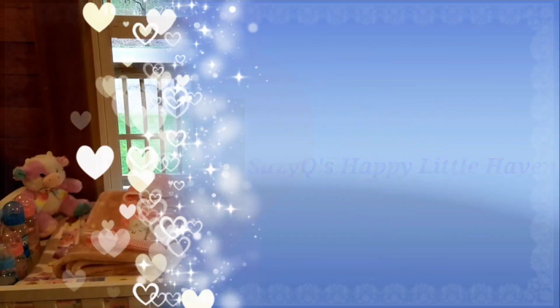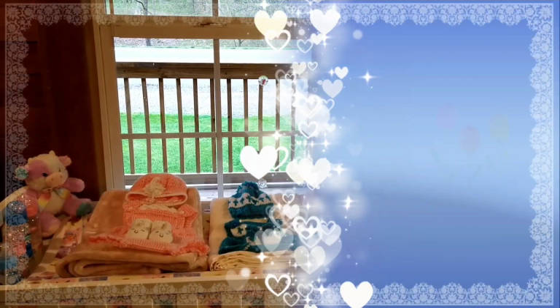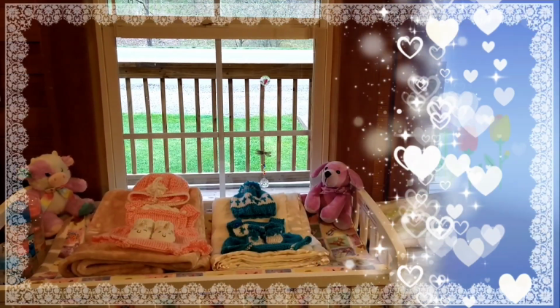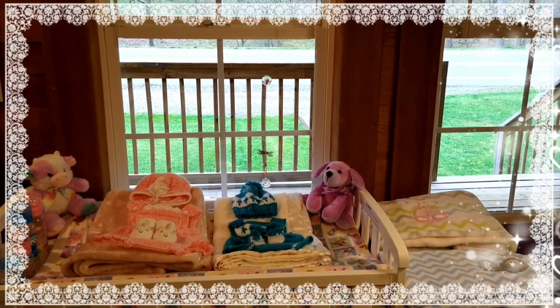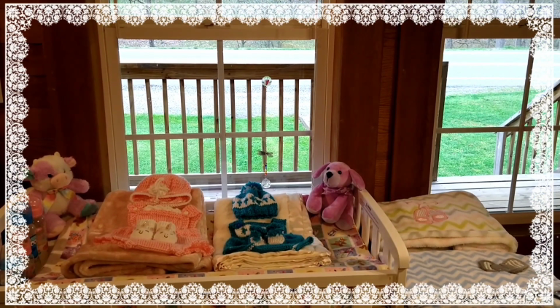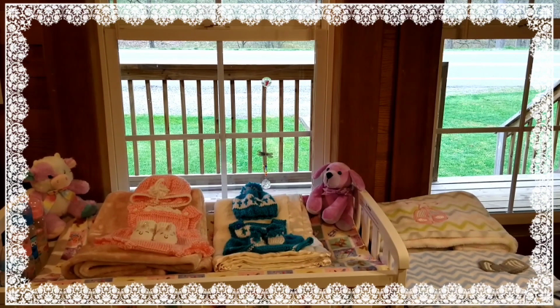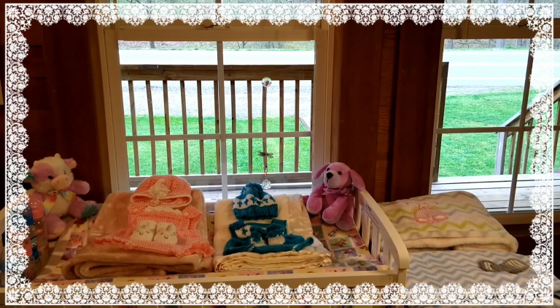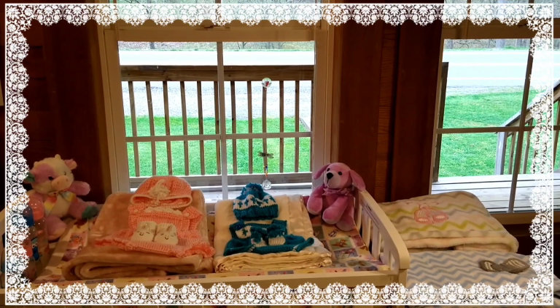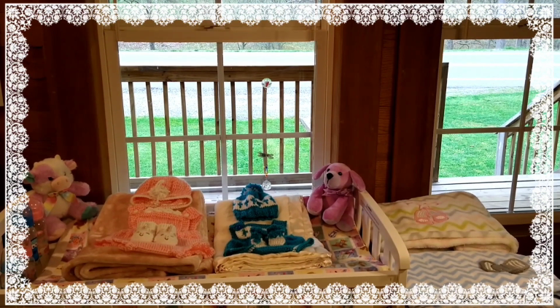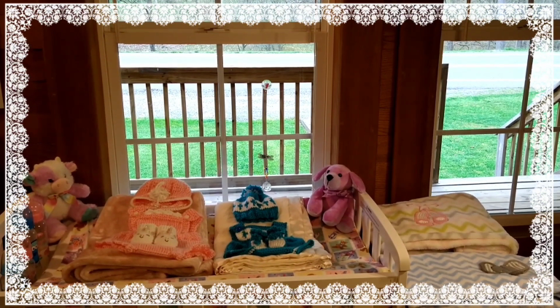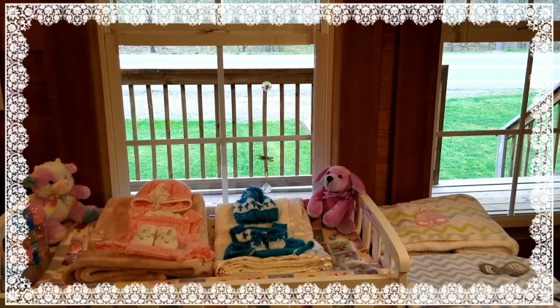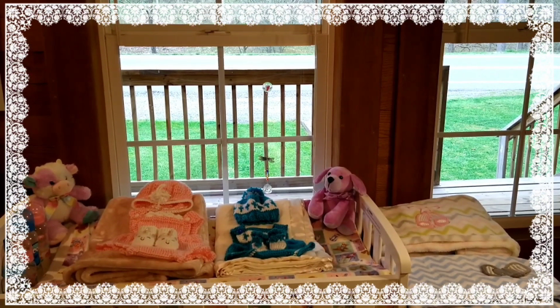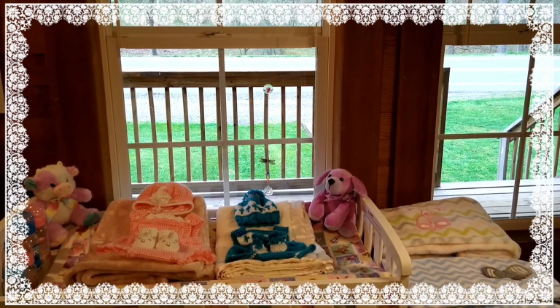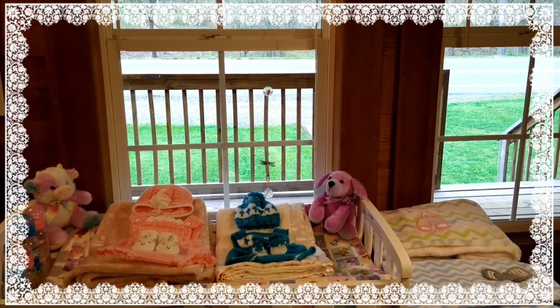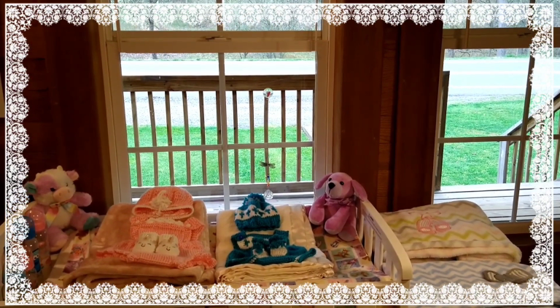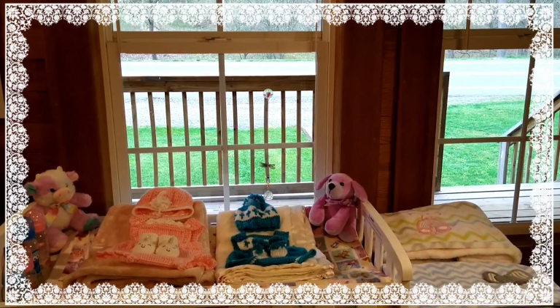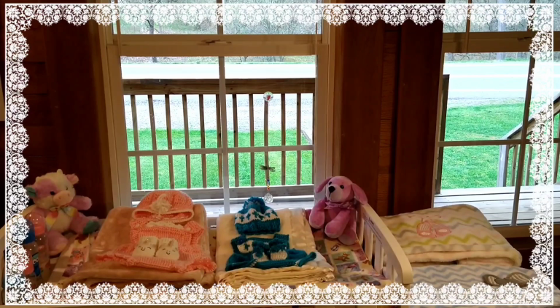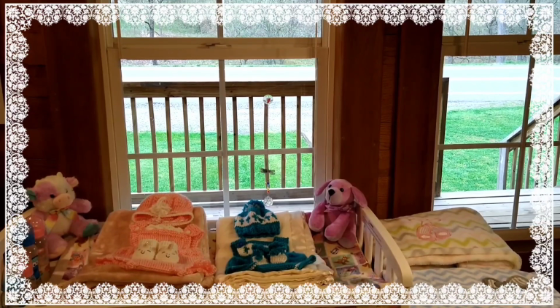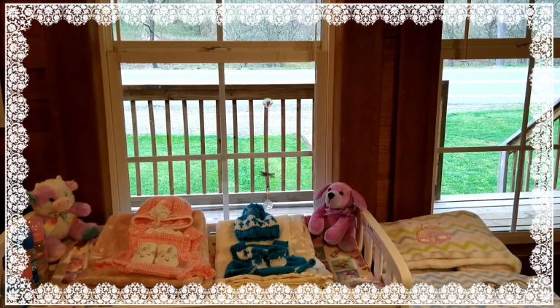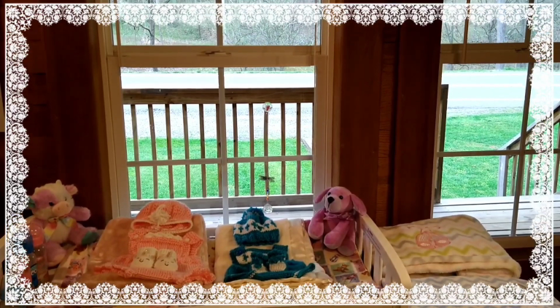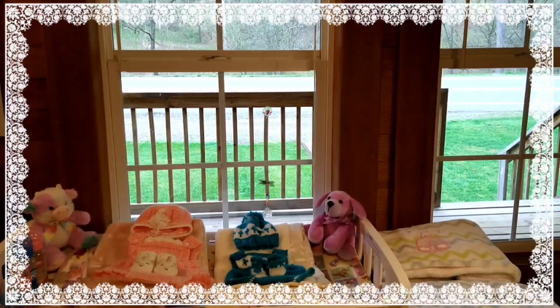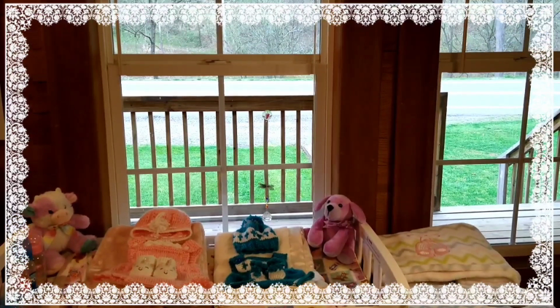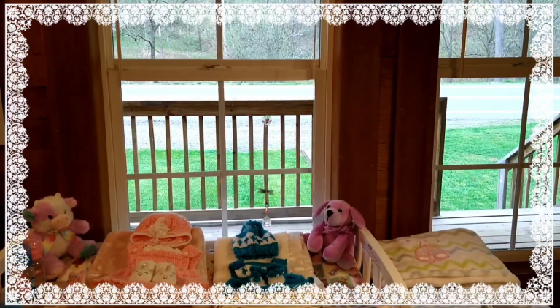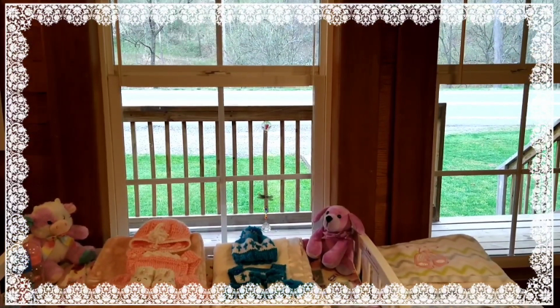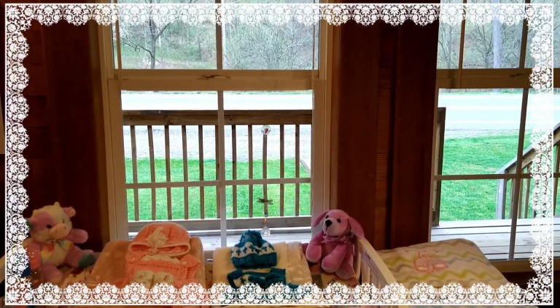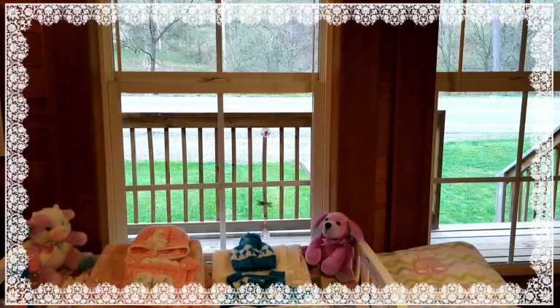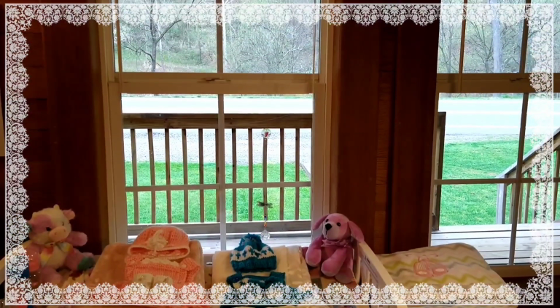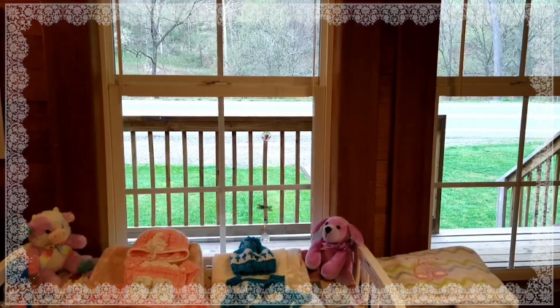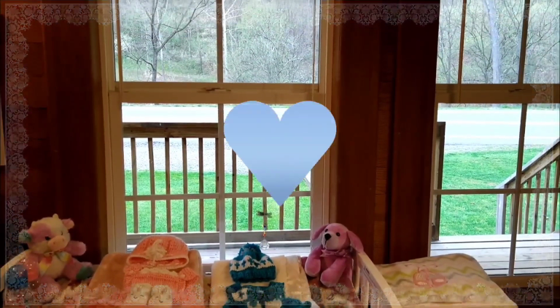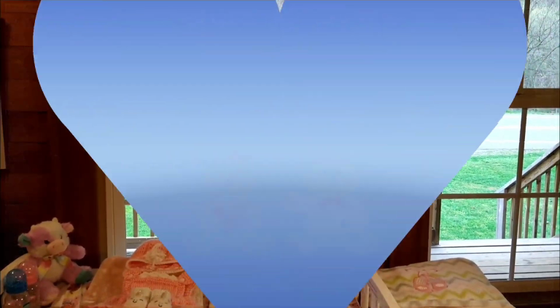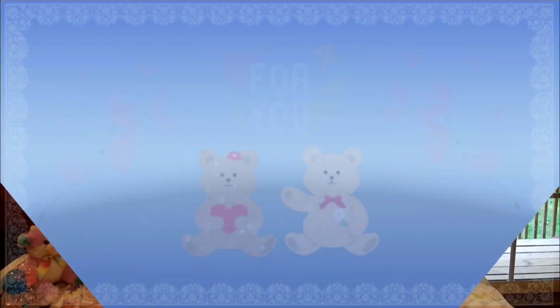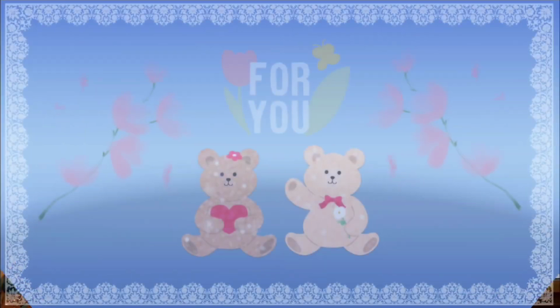Hello everyone, this is Suzy Q of Suzy Q's Happy Little Haven, and welcome to my Nurture Room Window.